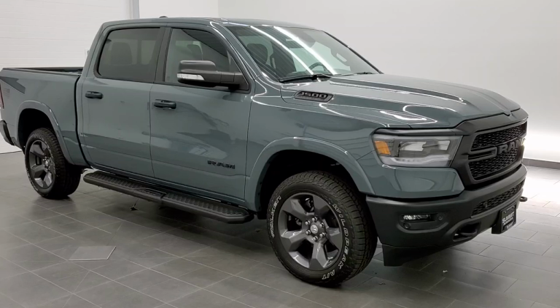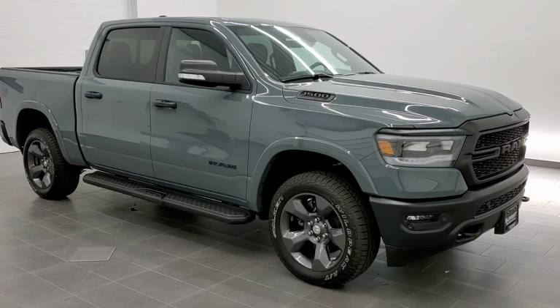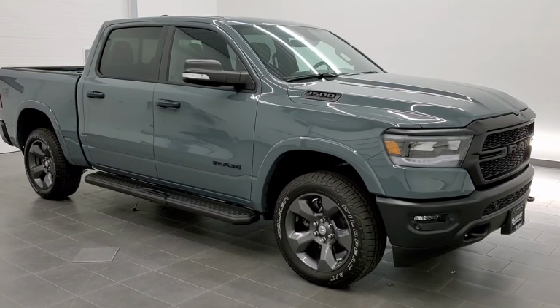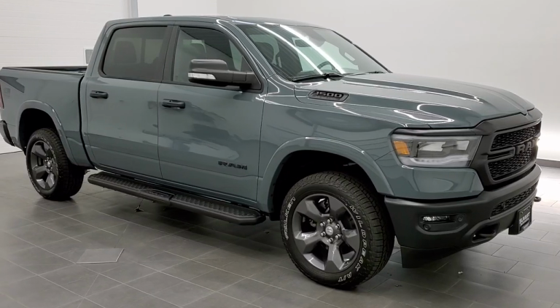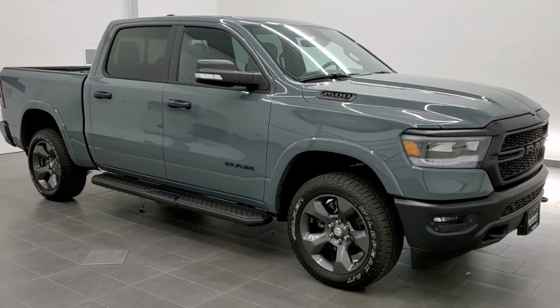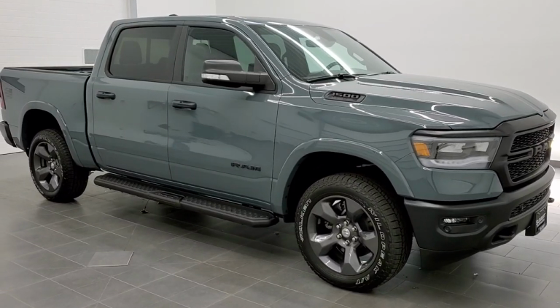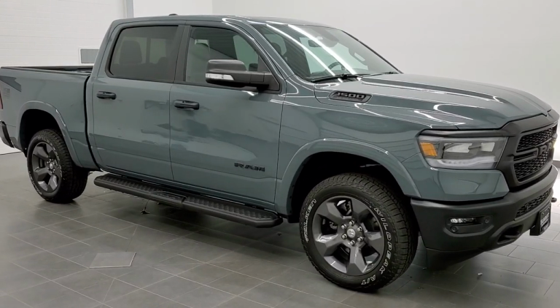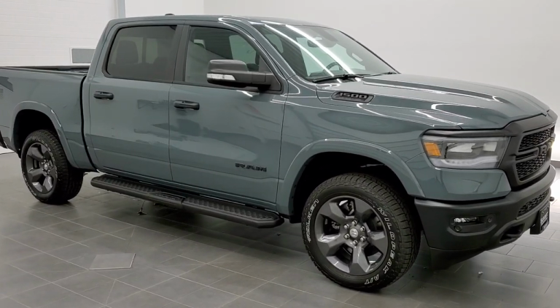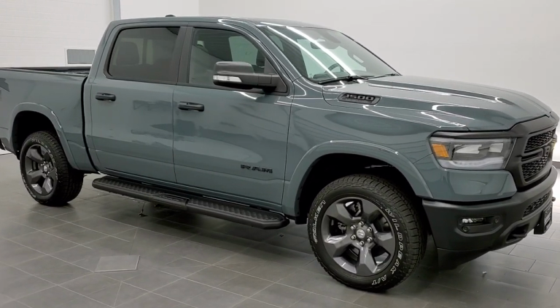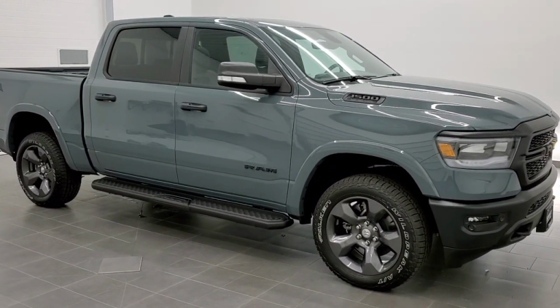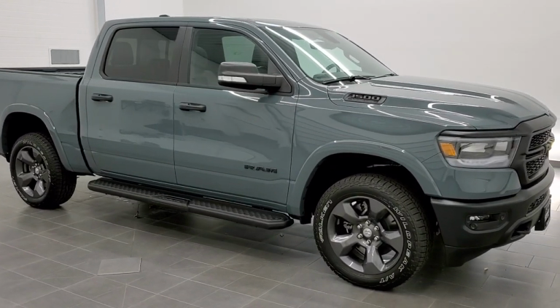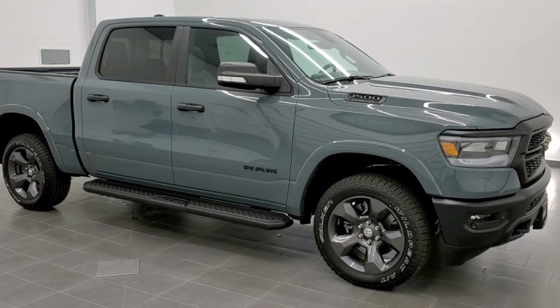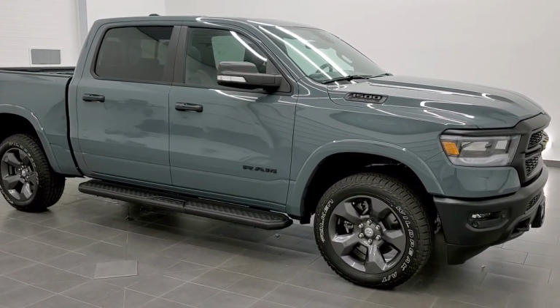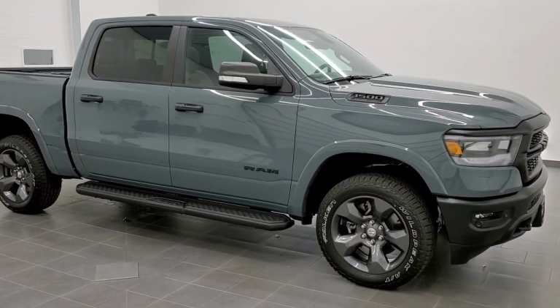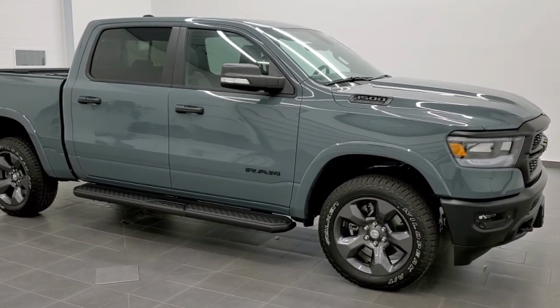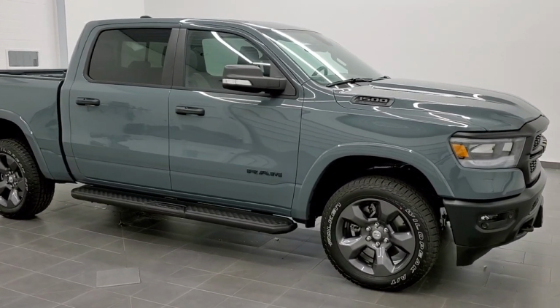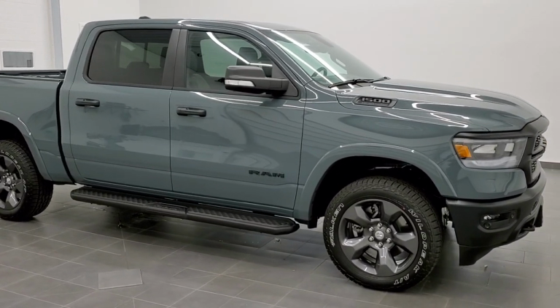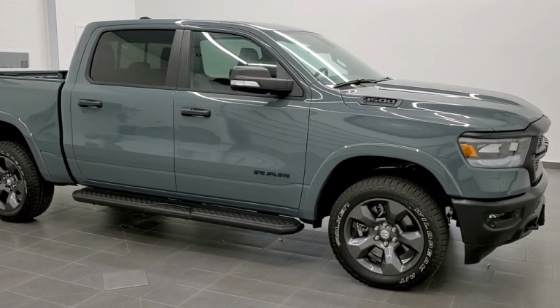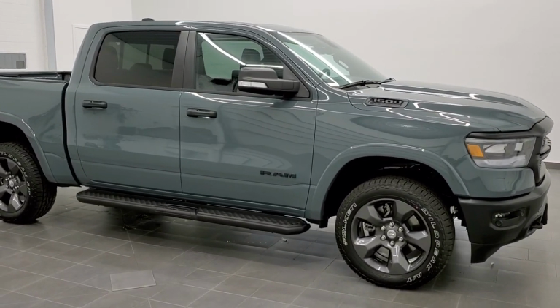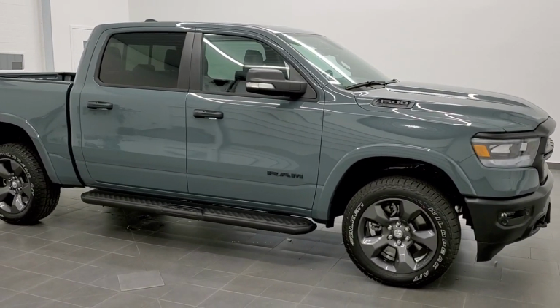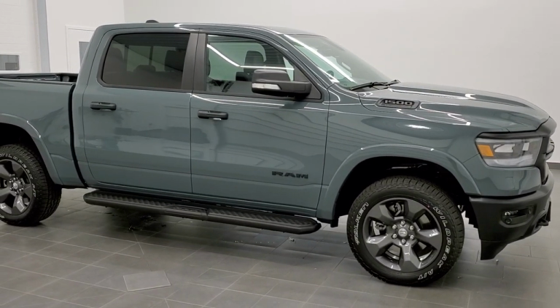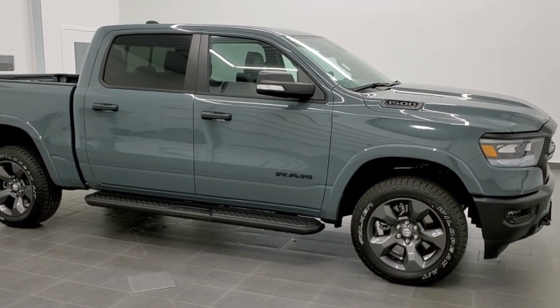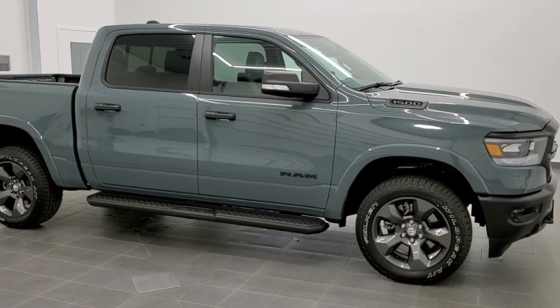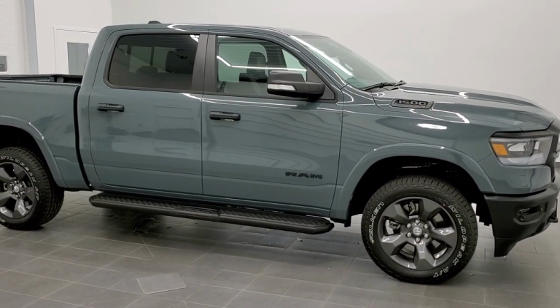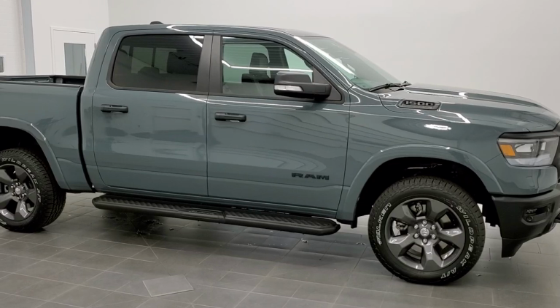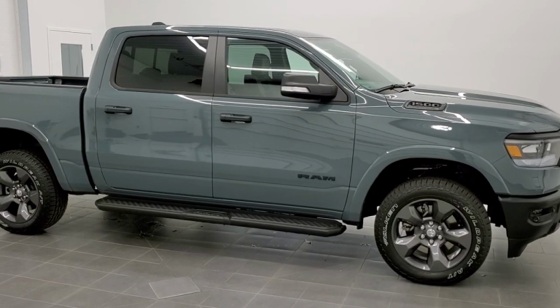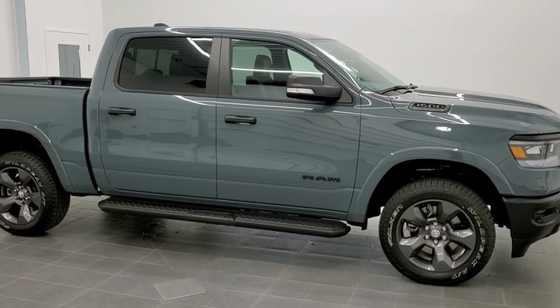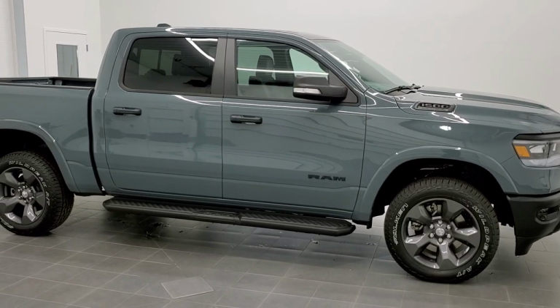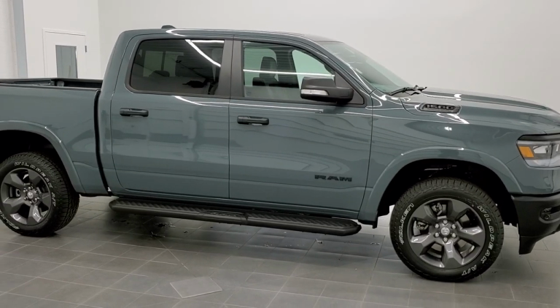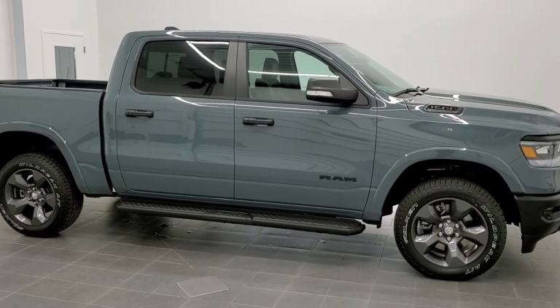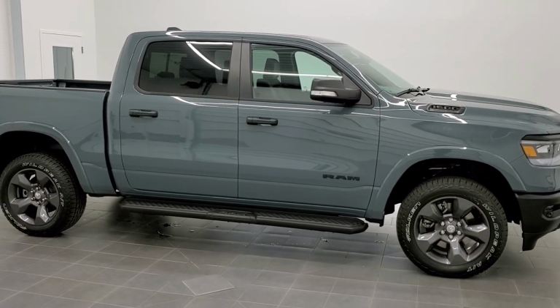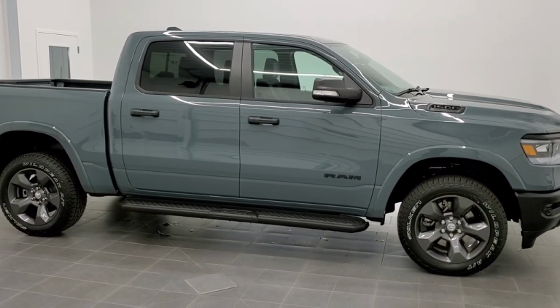Hey, this is Brett with Summit Auto in Fond du Lac, Wisconsin, your new and used Ram and Ram 1500 headquarters.